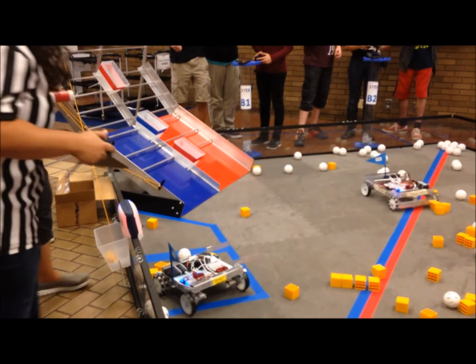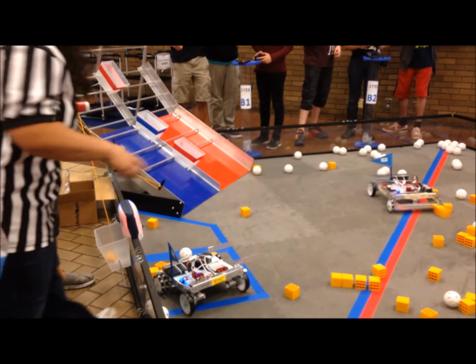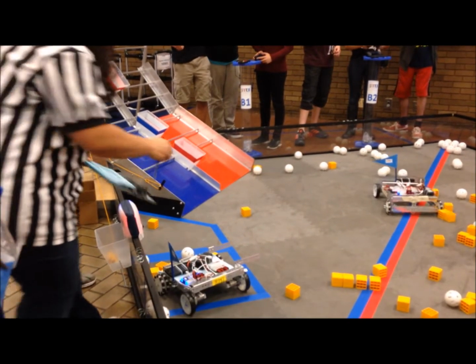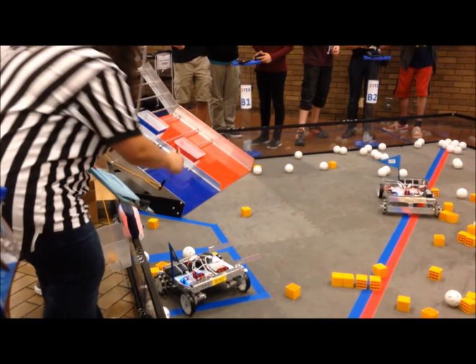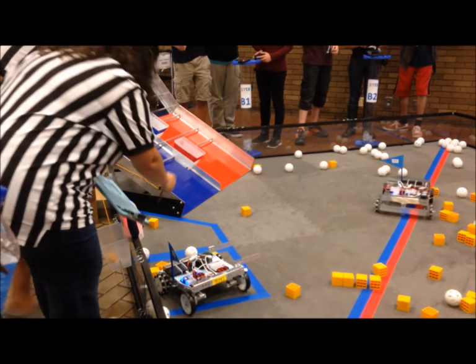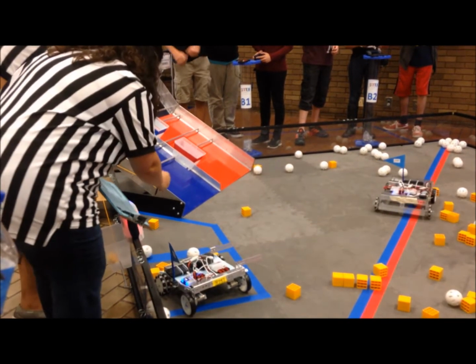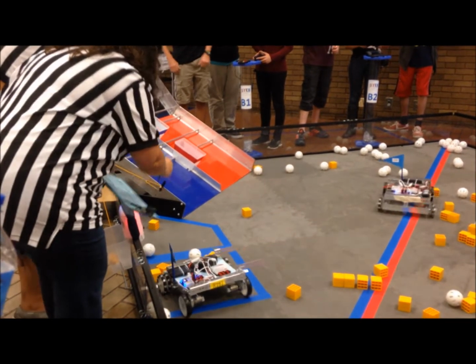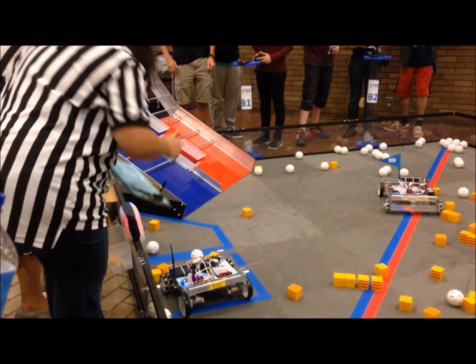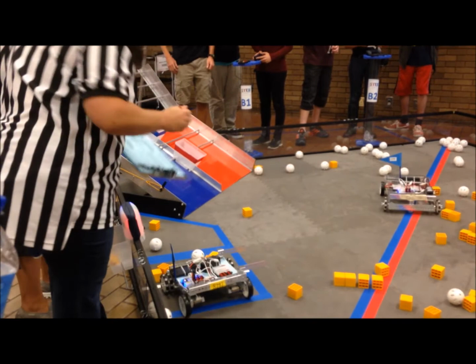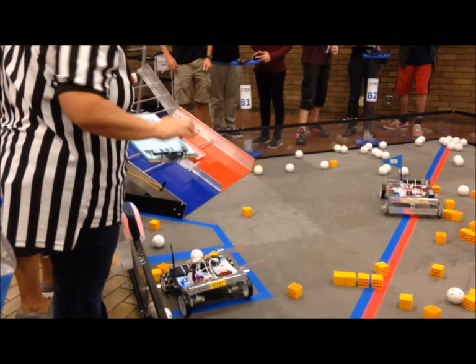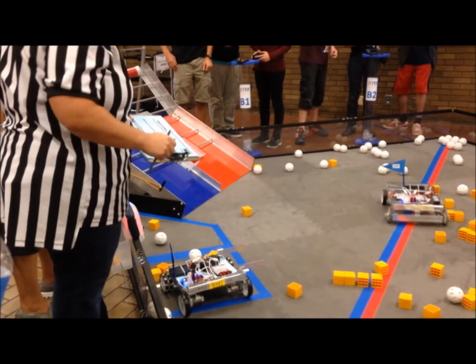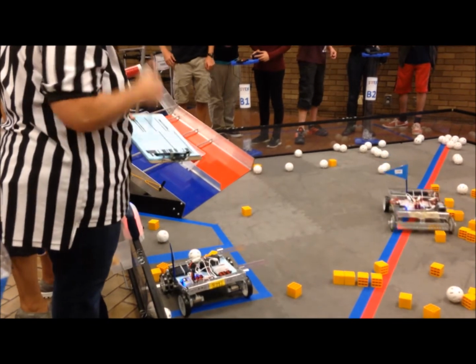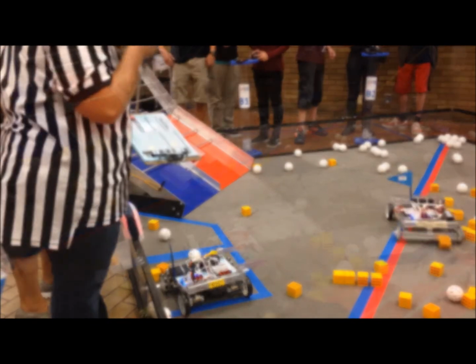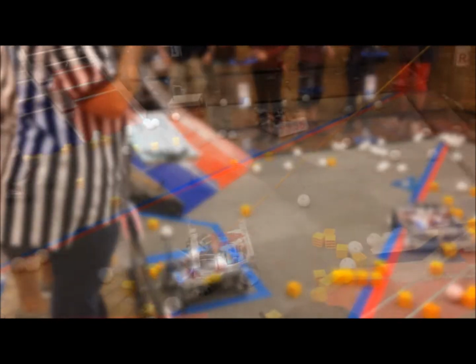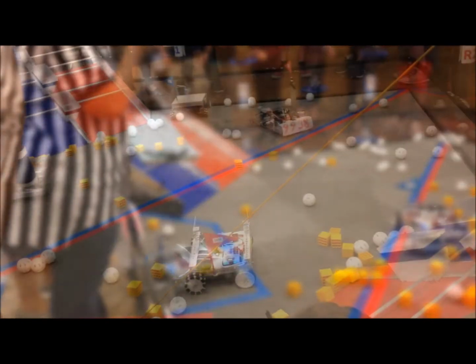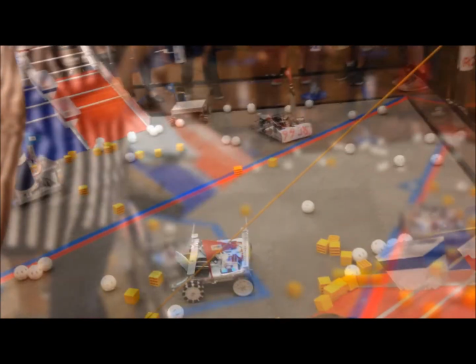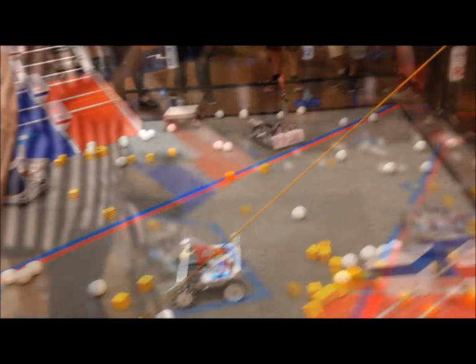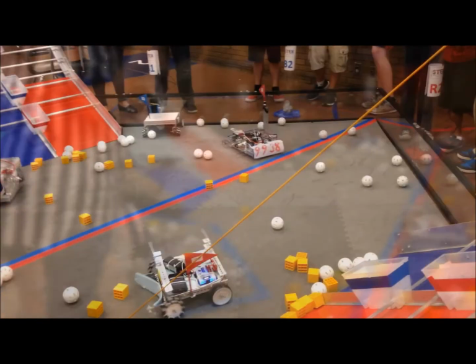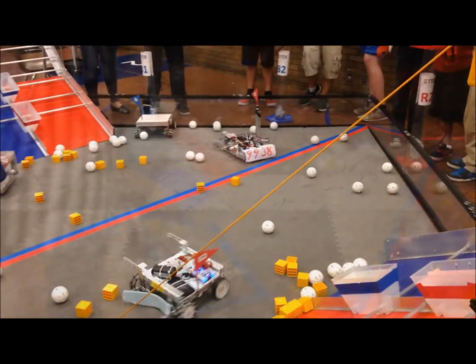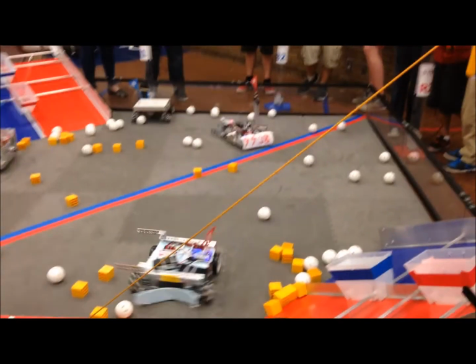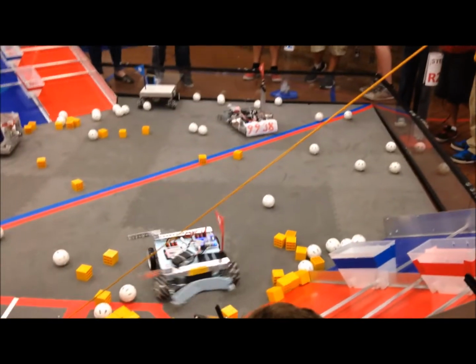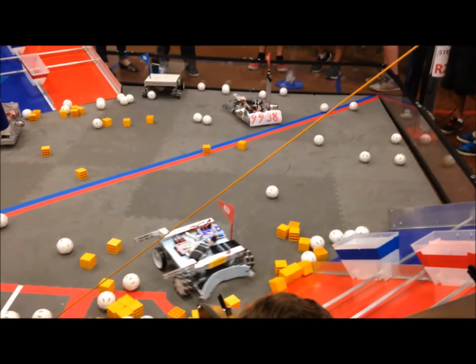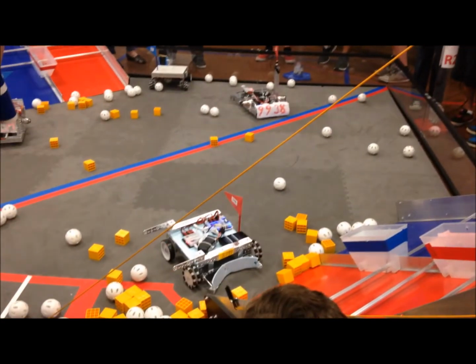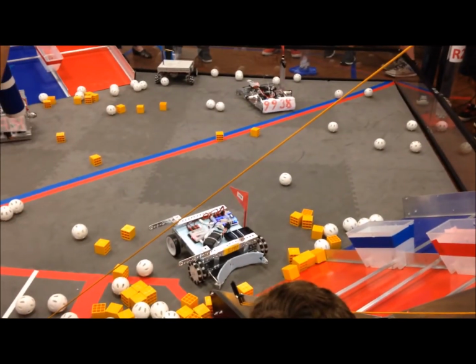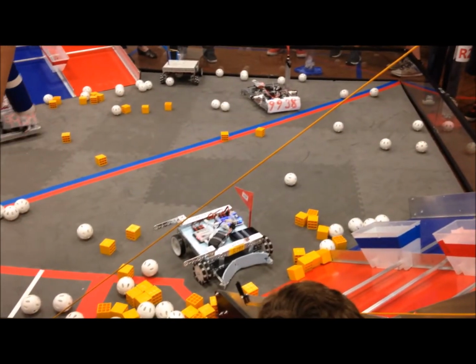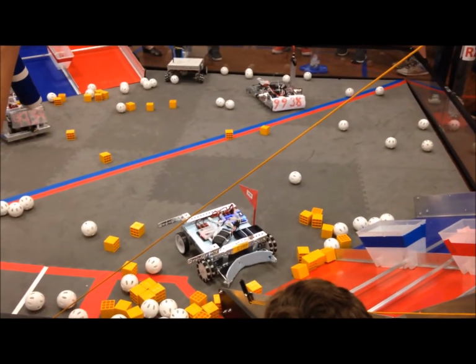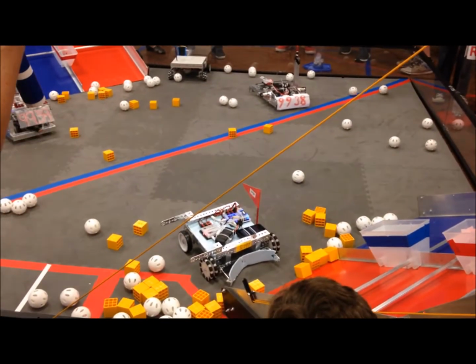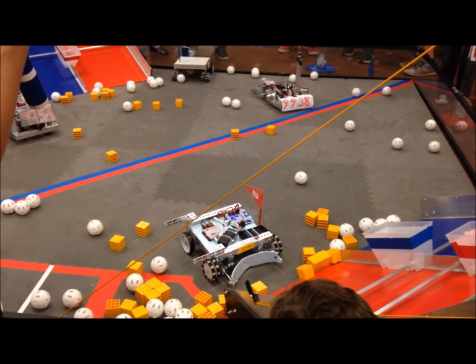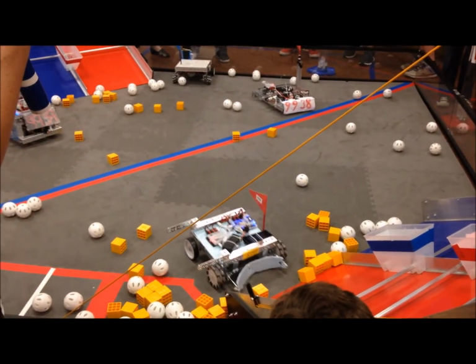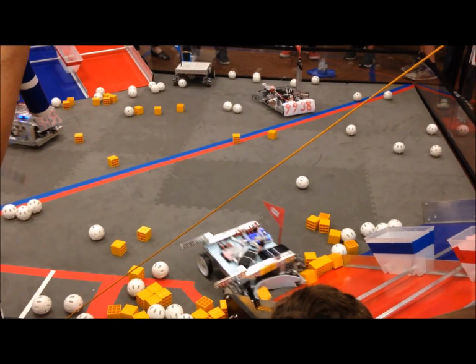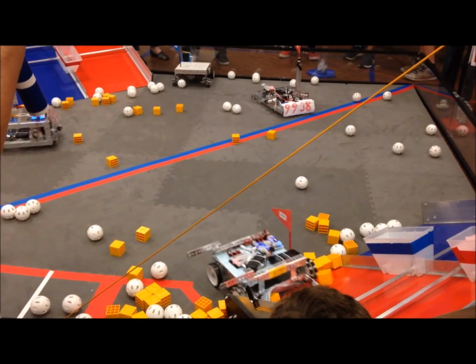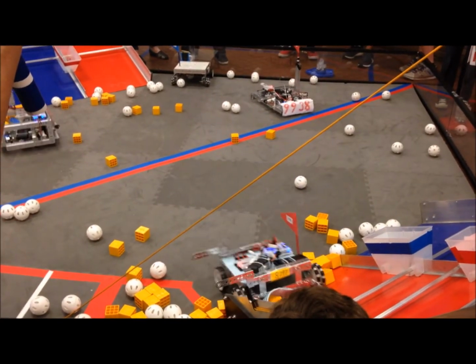While we could score points, our drive system couldn't even get us halfway up the mountain, so our design needed some improvement.